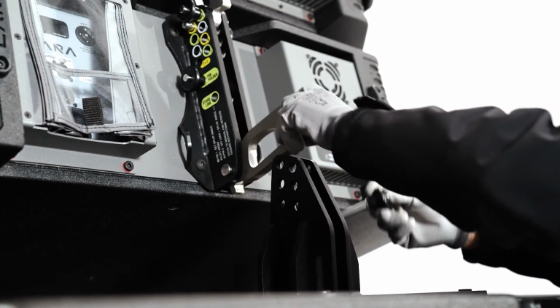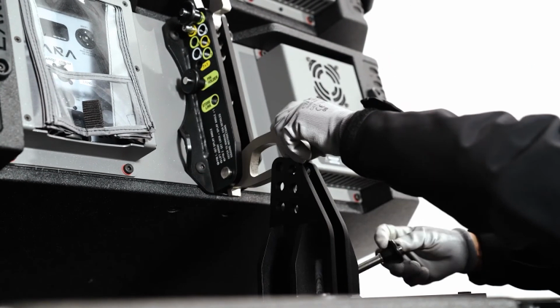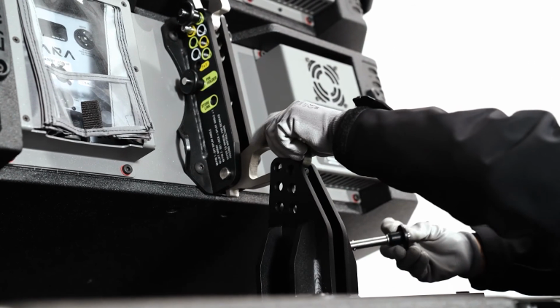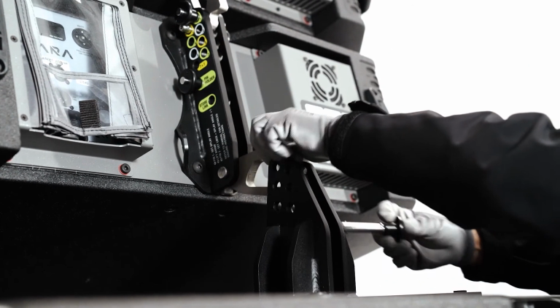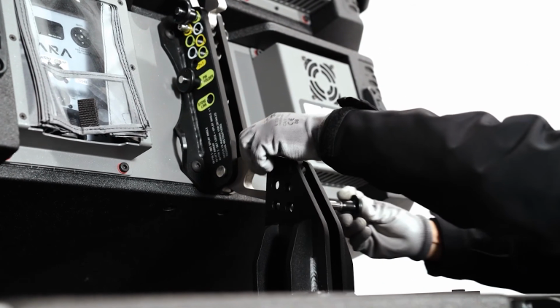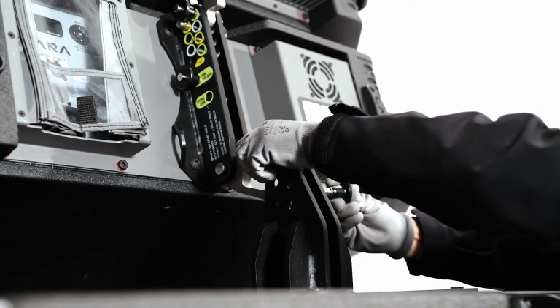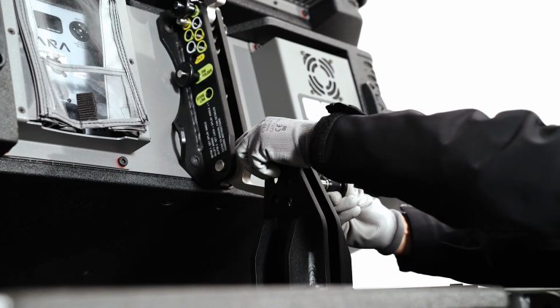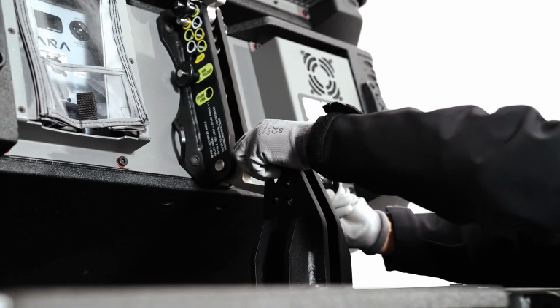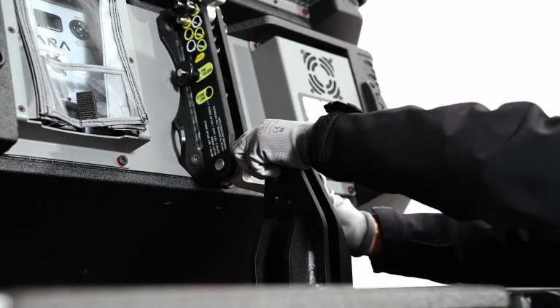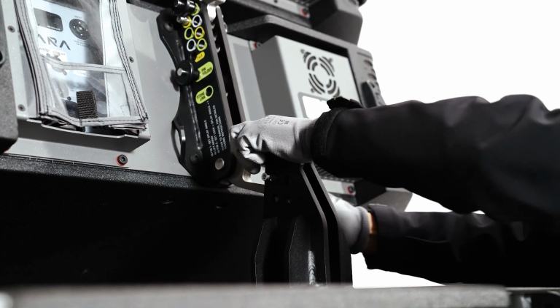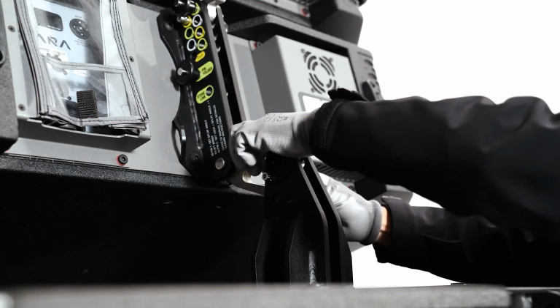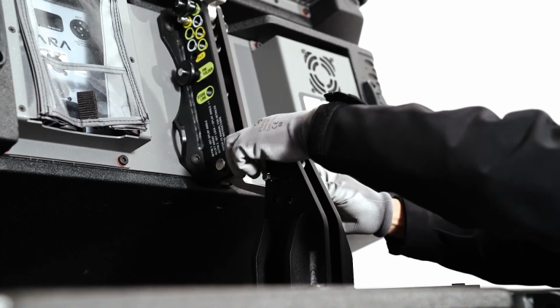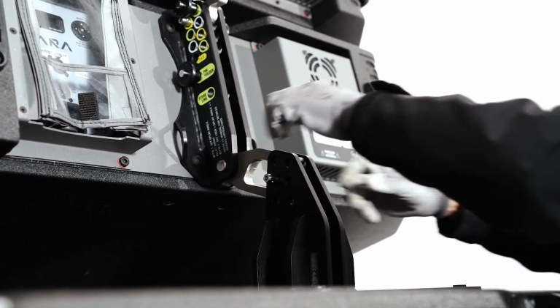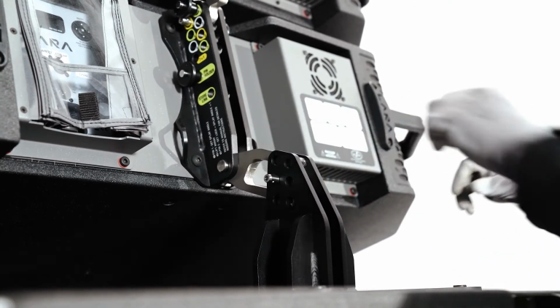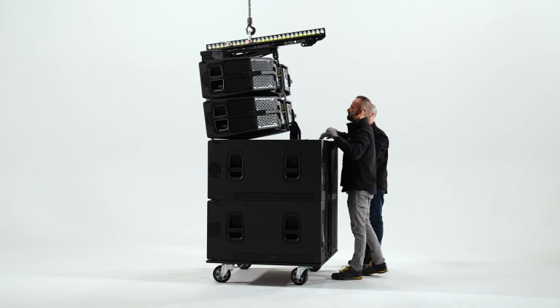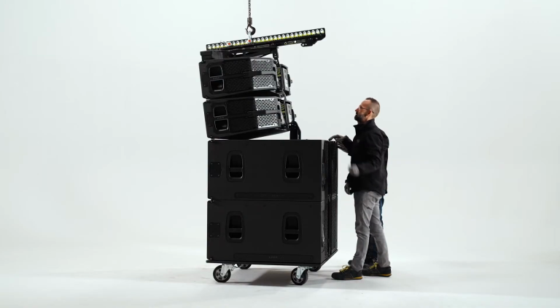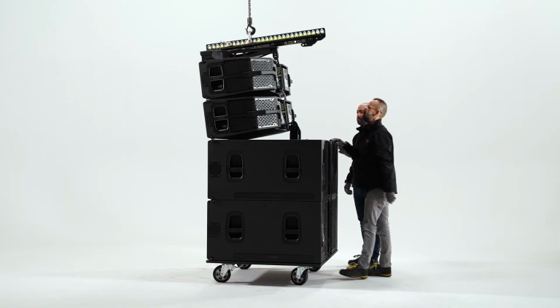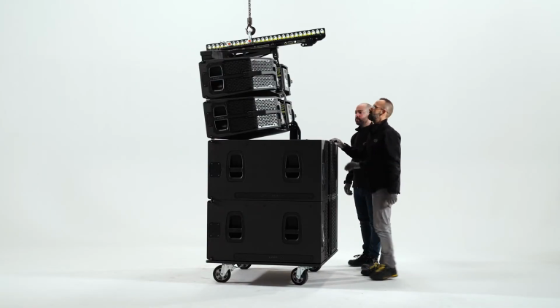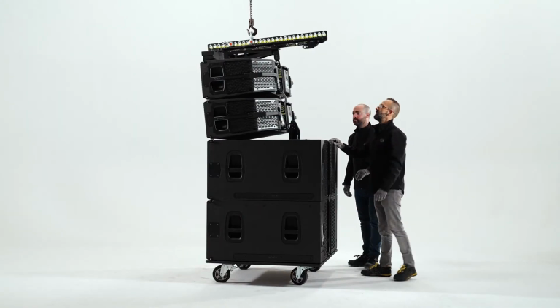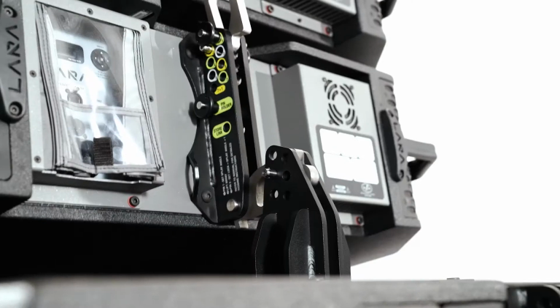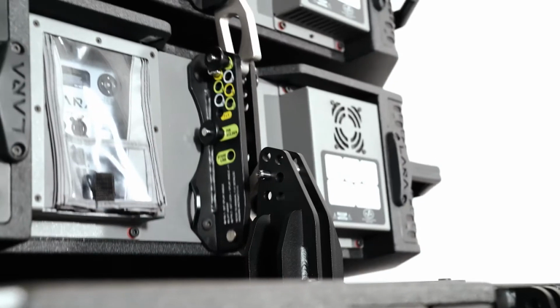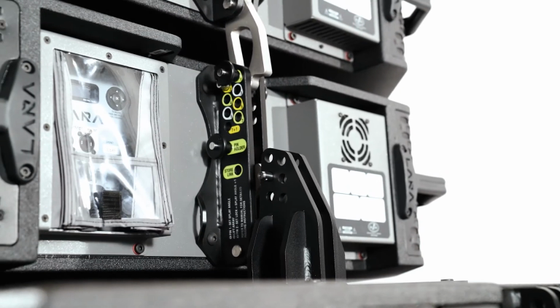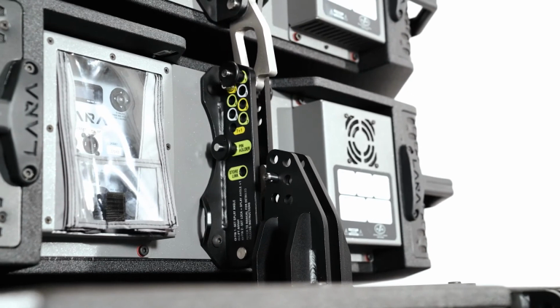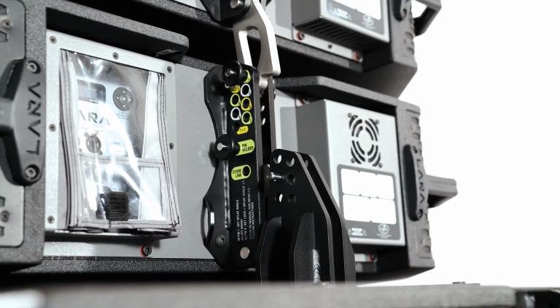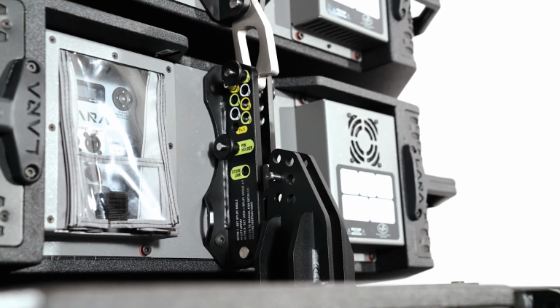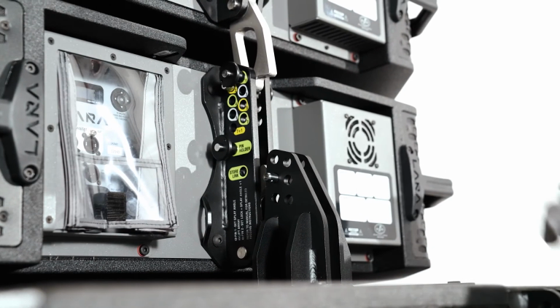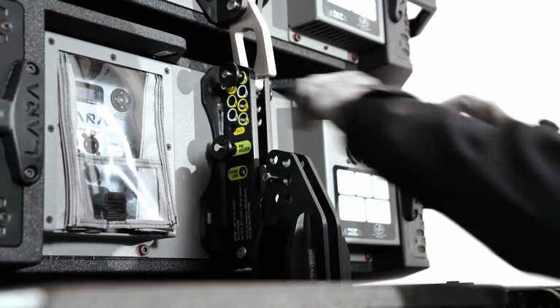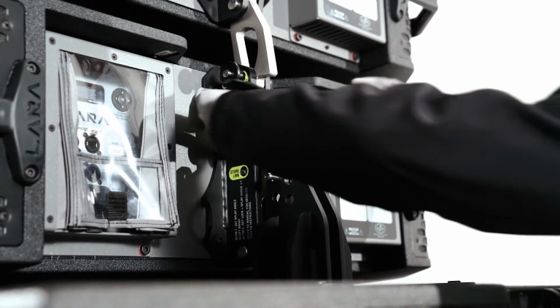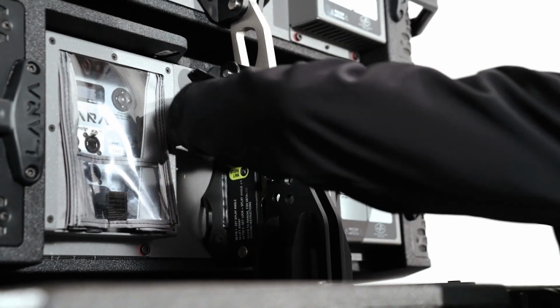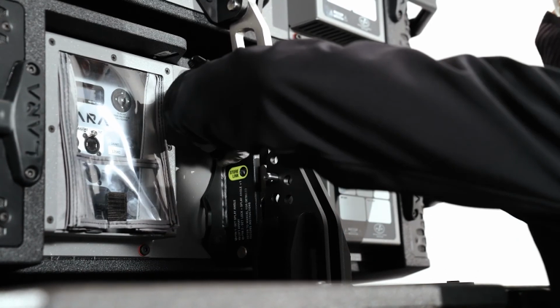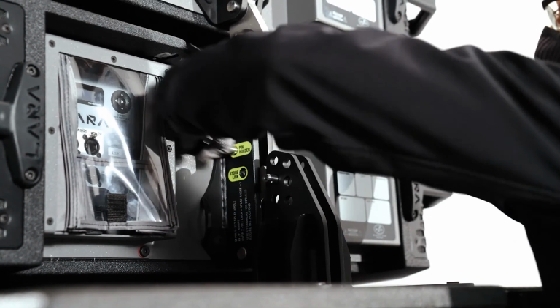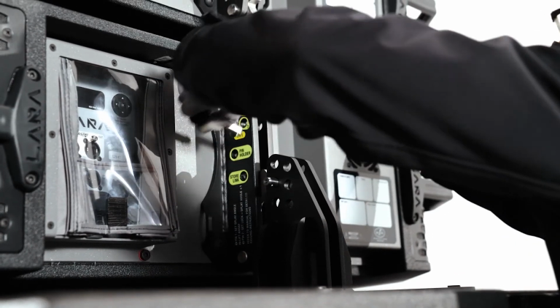The accessory has three positions: plus three, minus three, and zero degrees. In this case, set the pin at zero degrees.